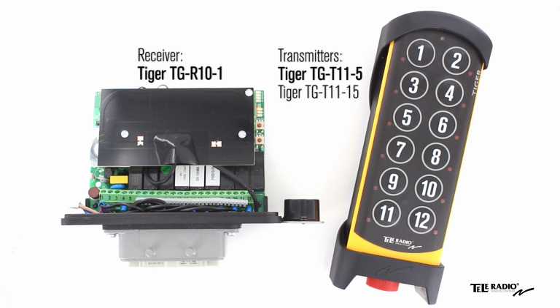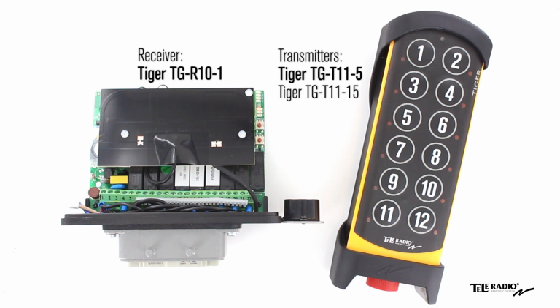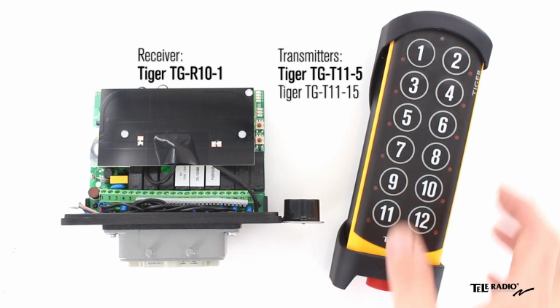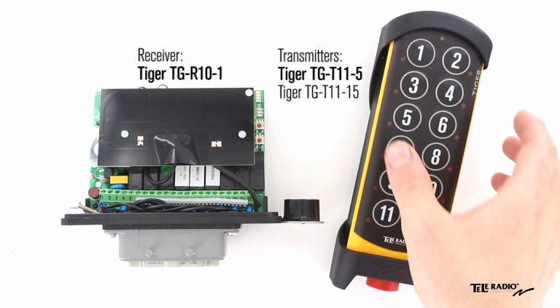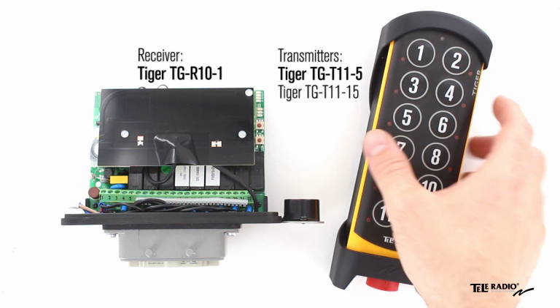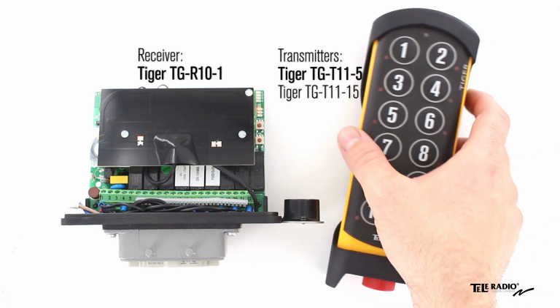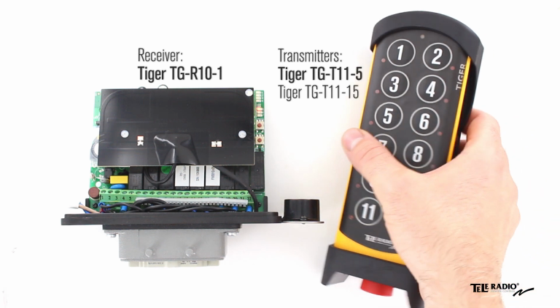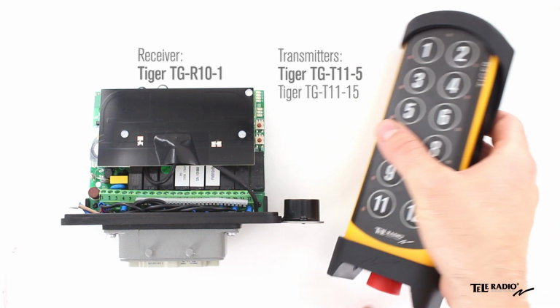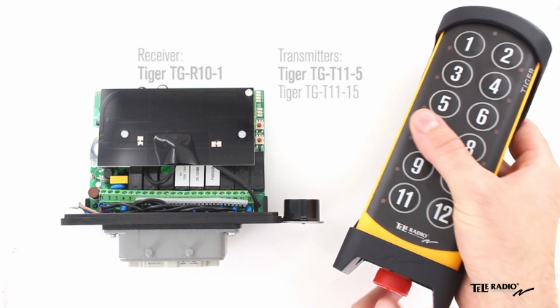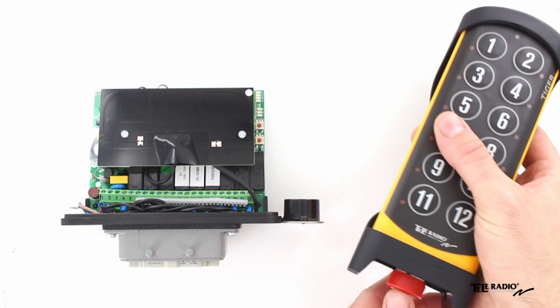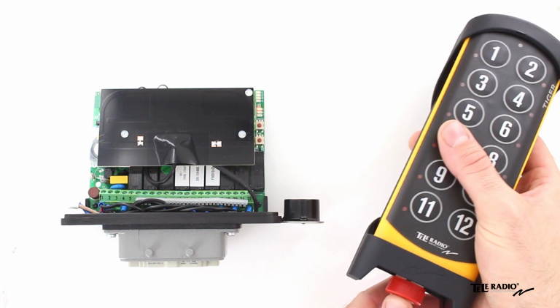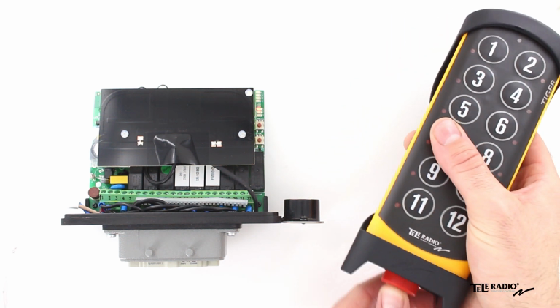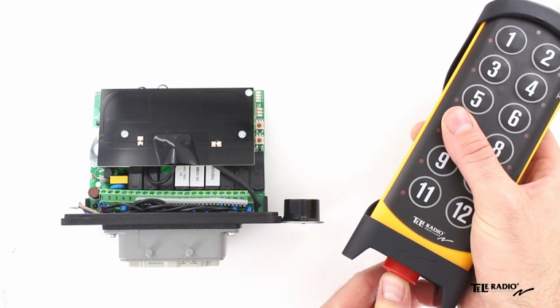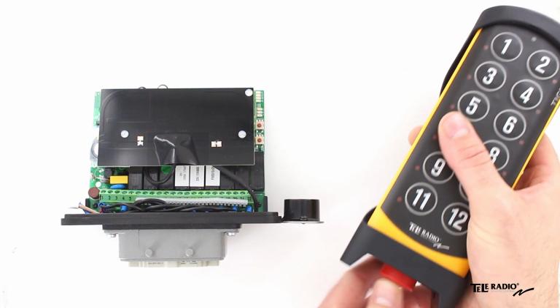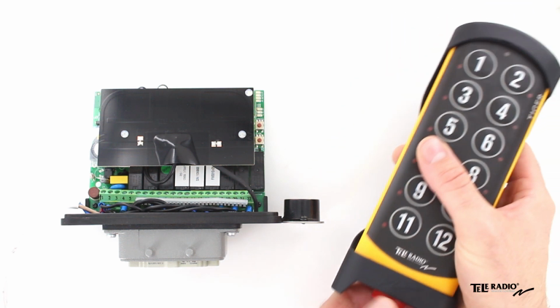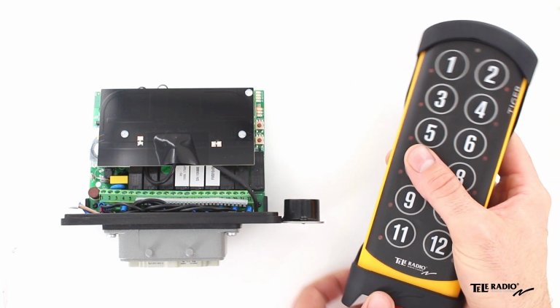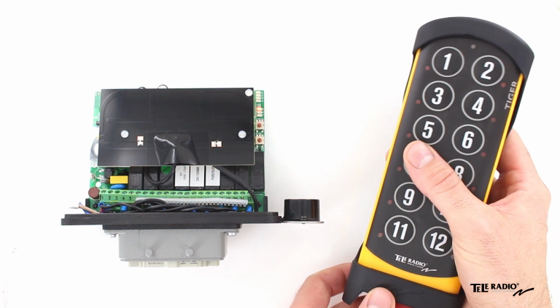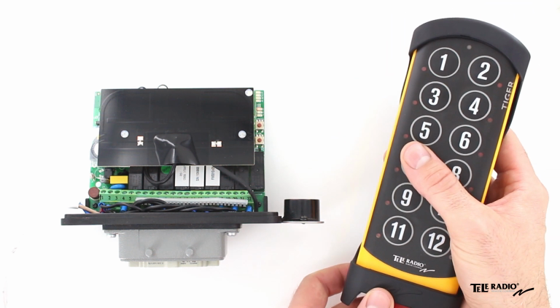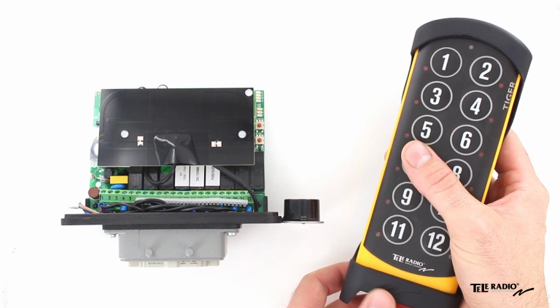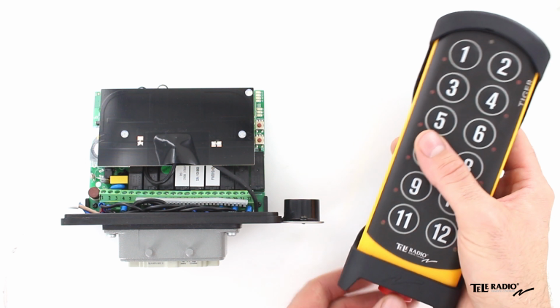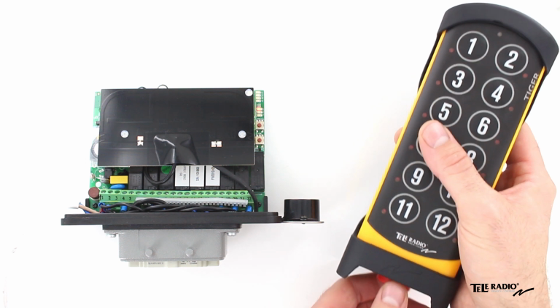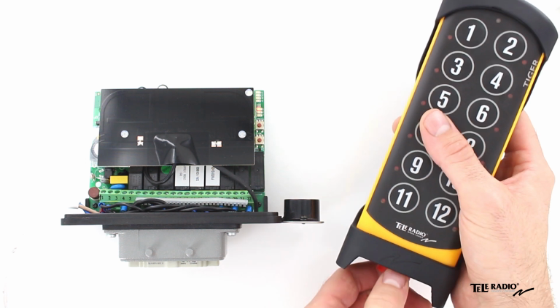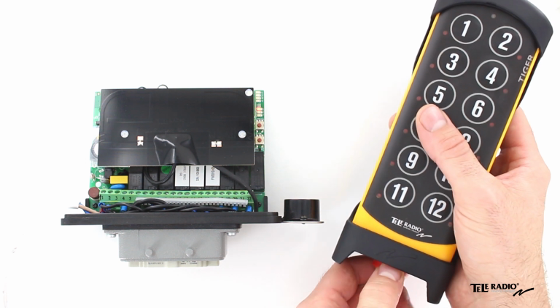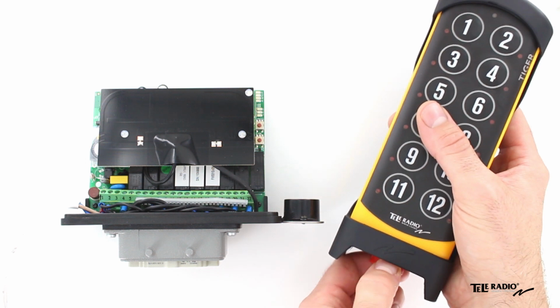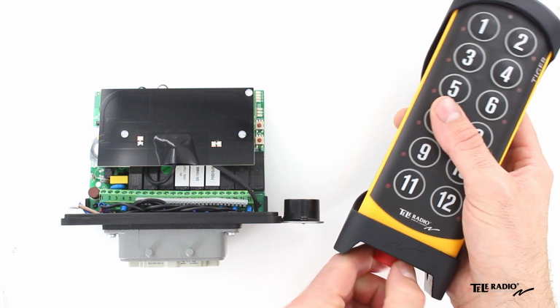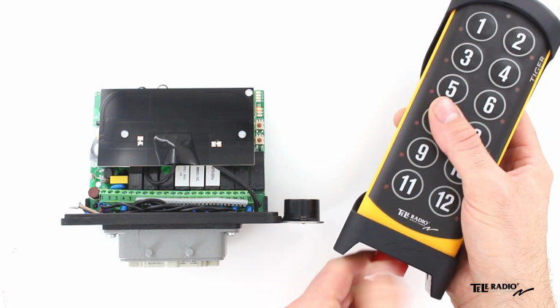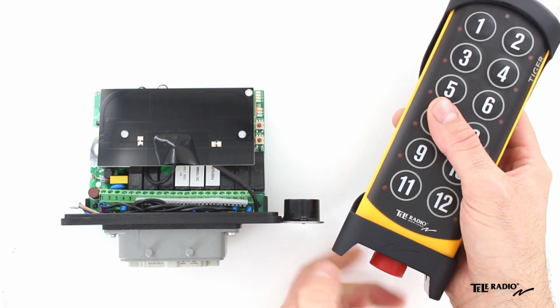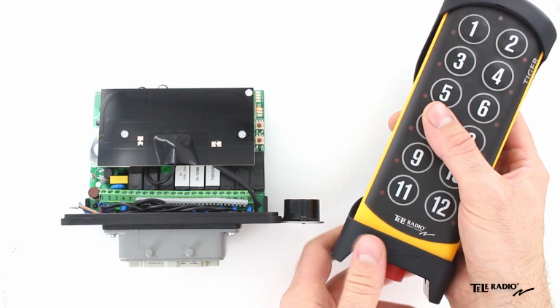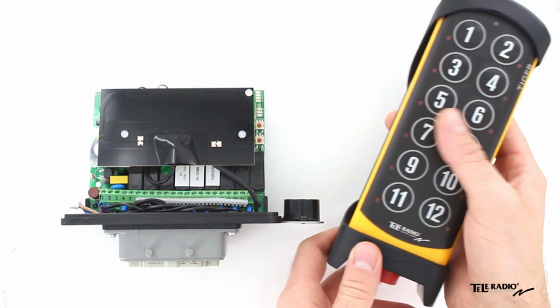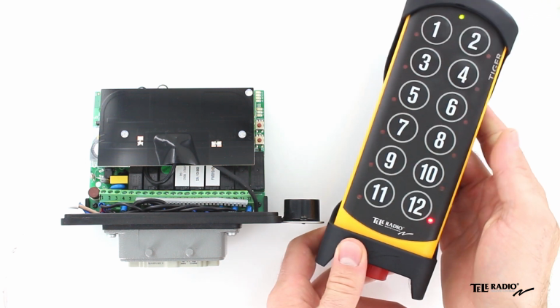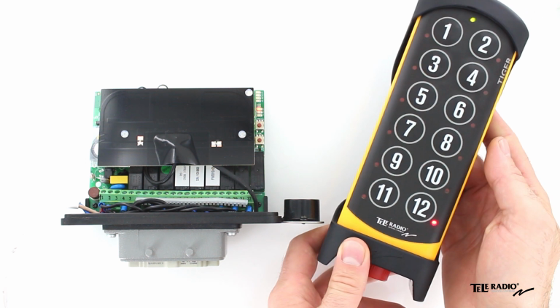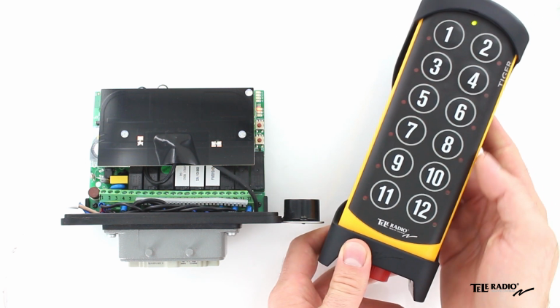Make sure the stop button is pressed. Twist and pull out the stop button. Press the right start button.